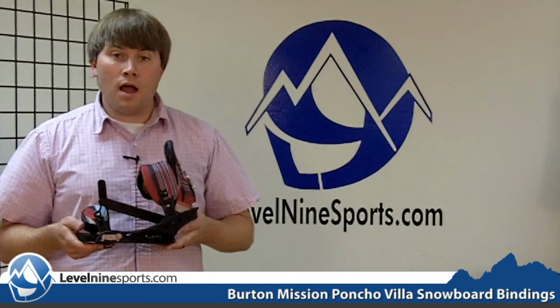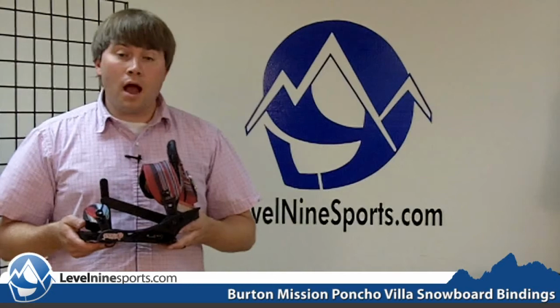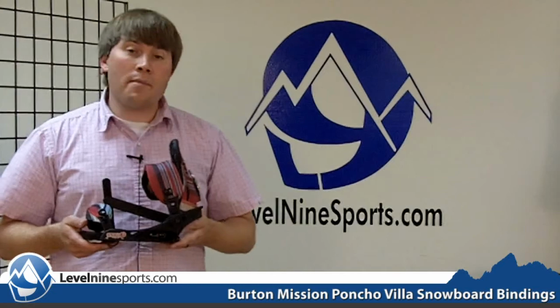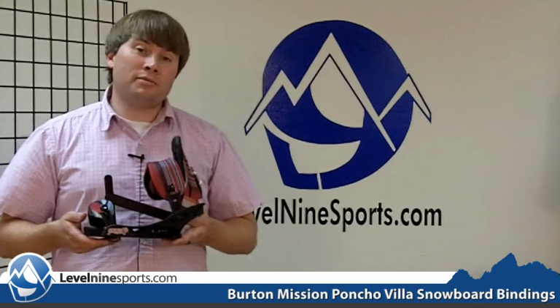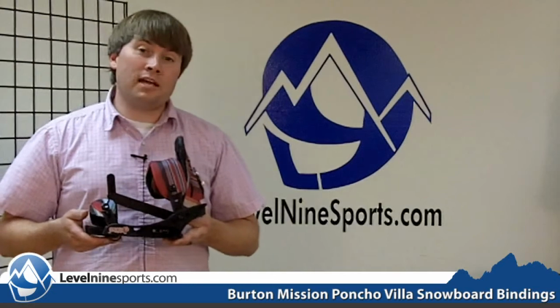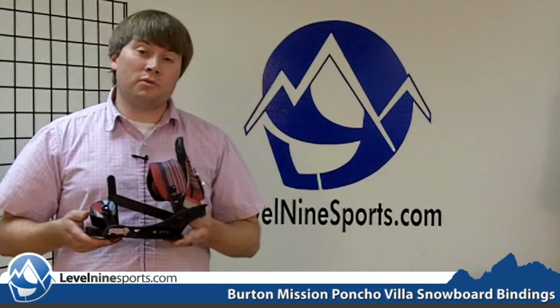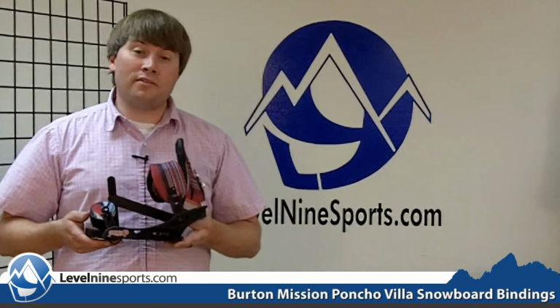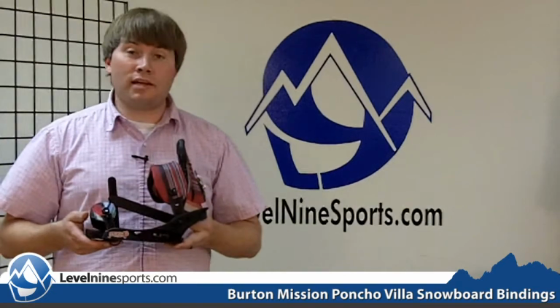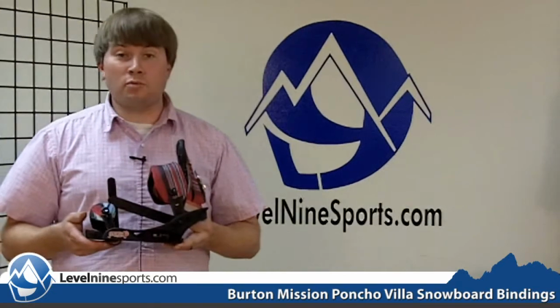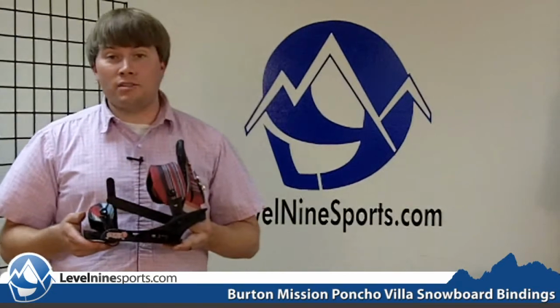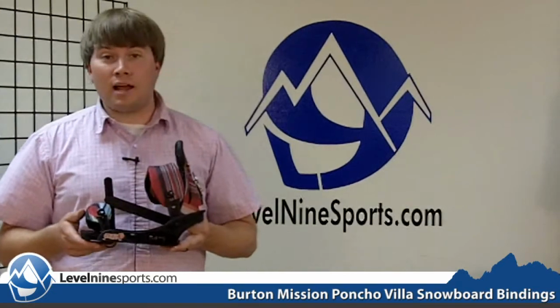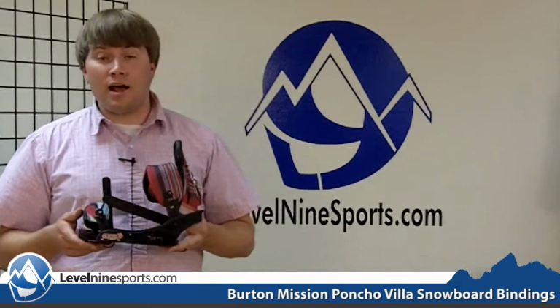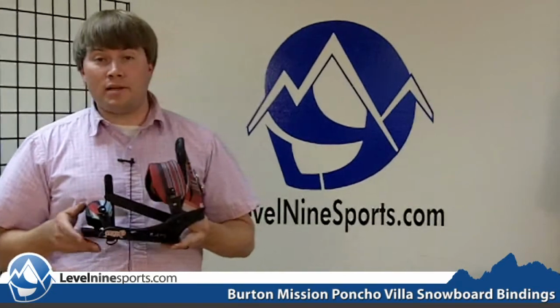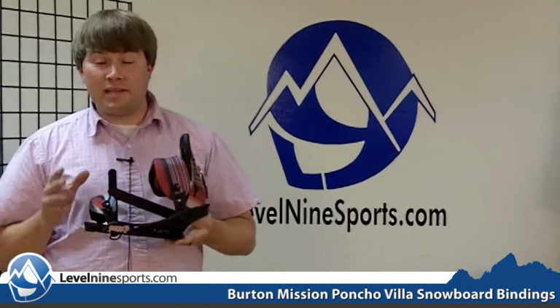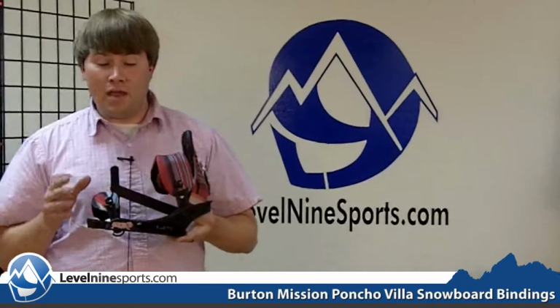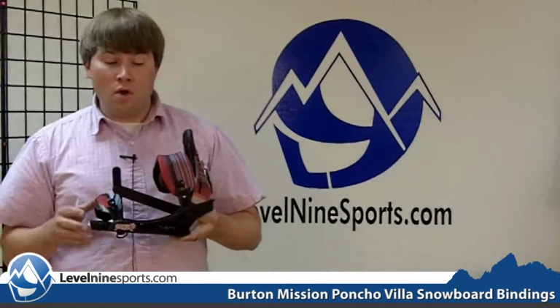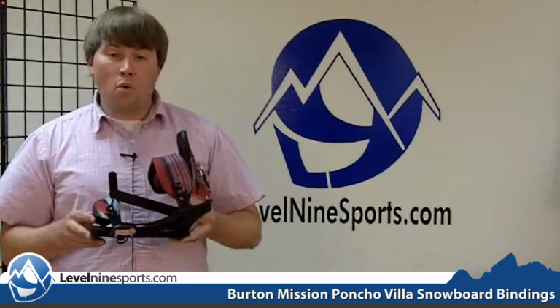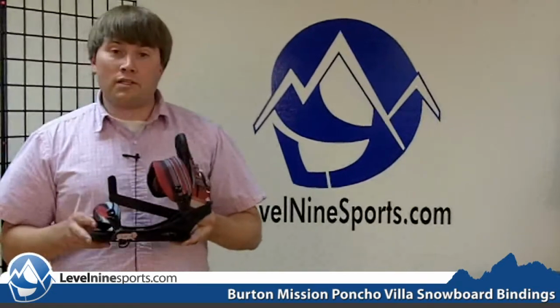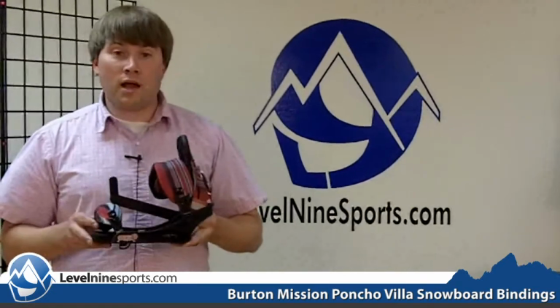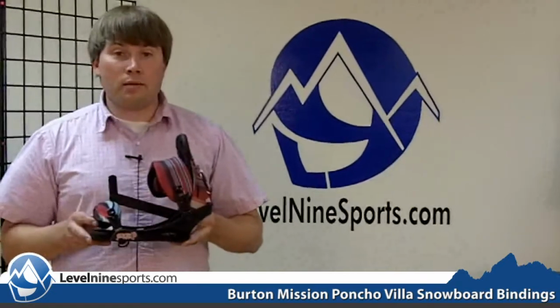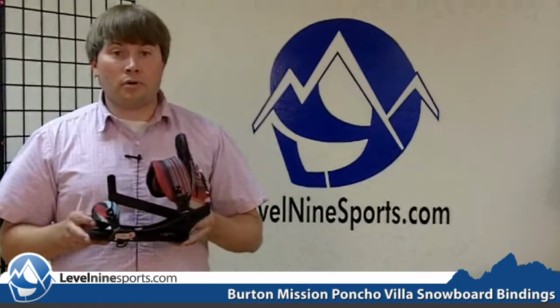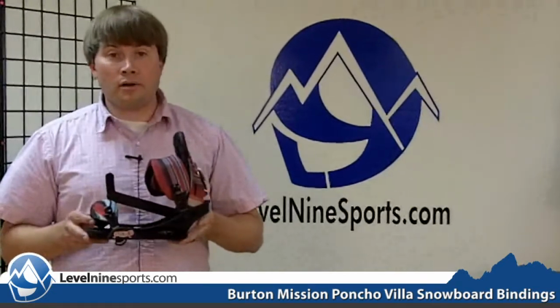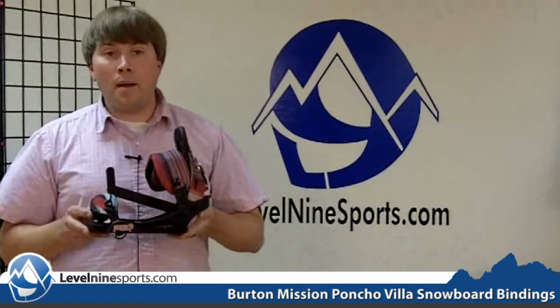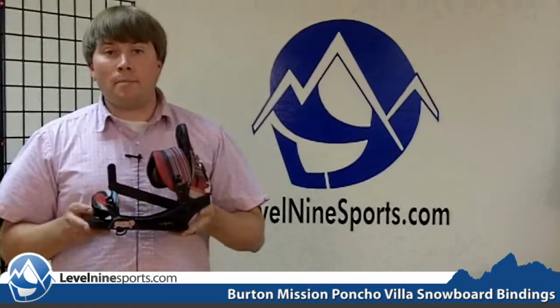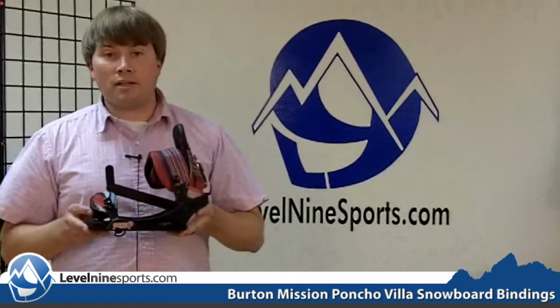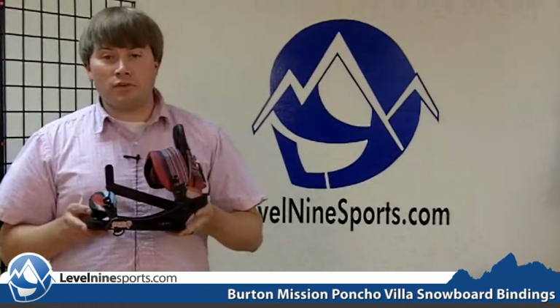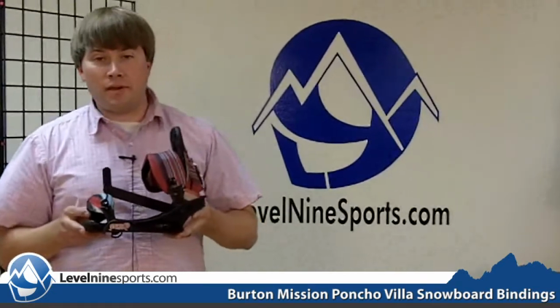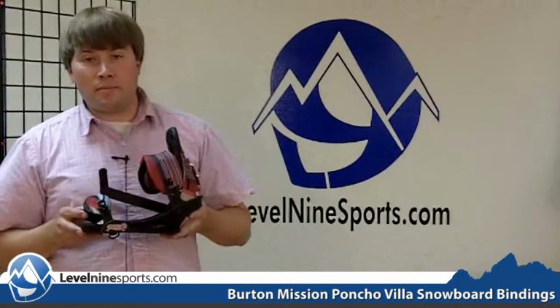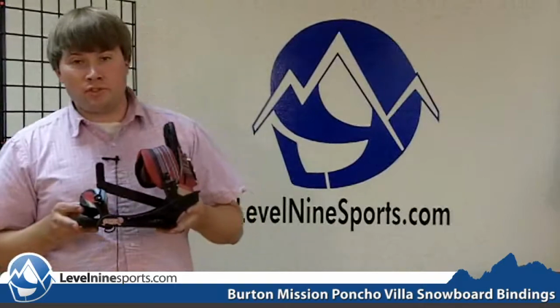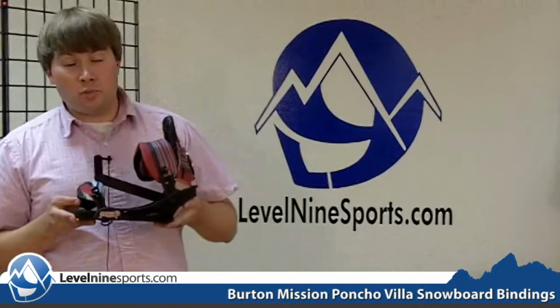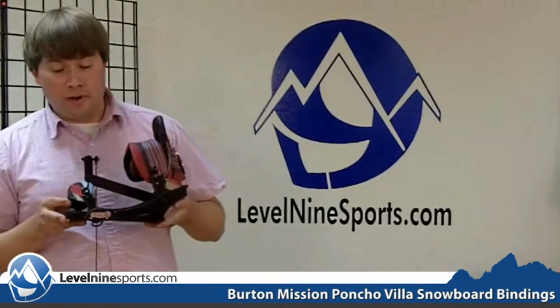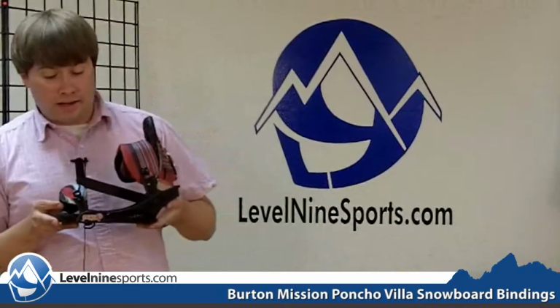Hi, my name is Tyson with level9sports.com and today we are talking the Burton Mission Poncho Villa snowboard binding.